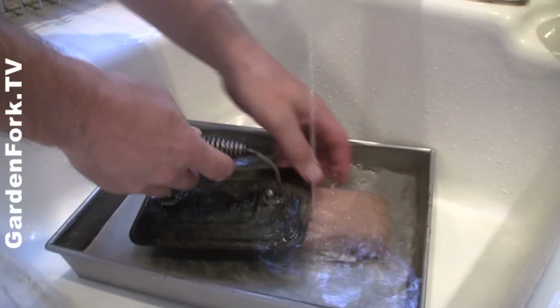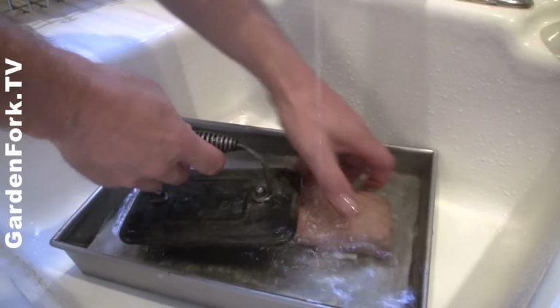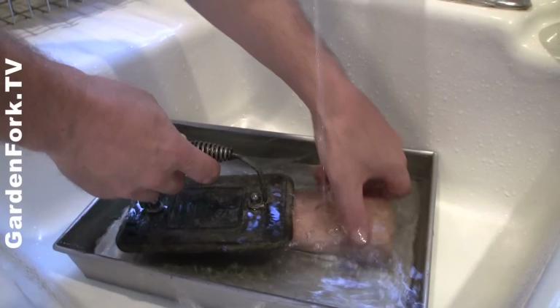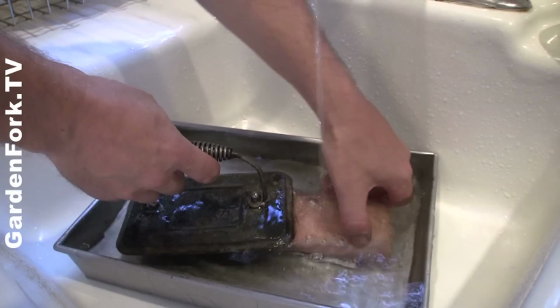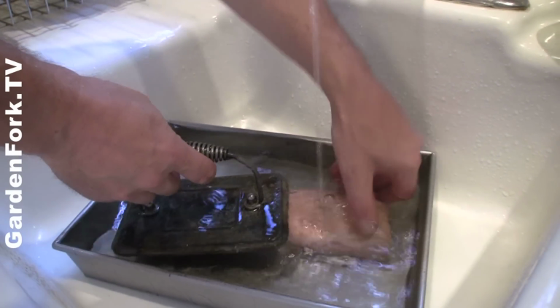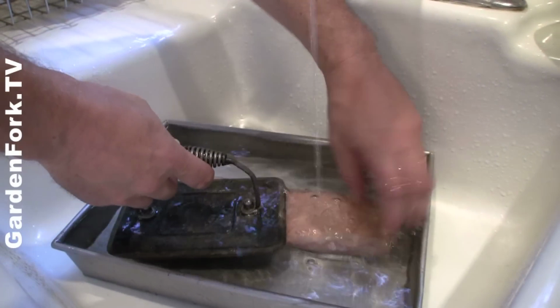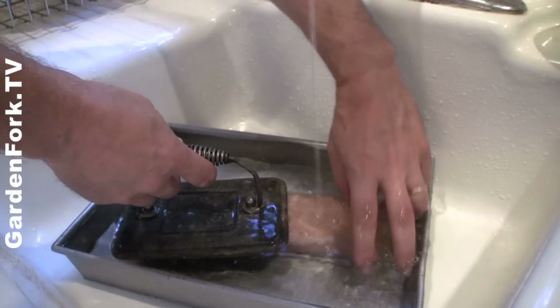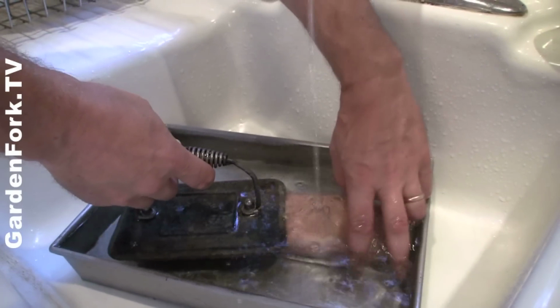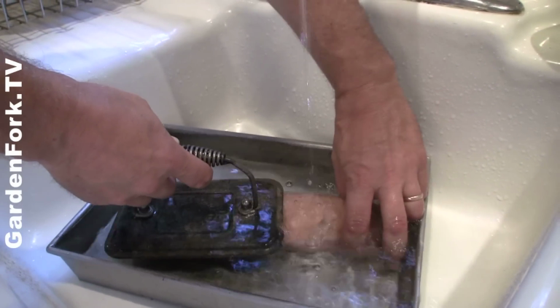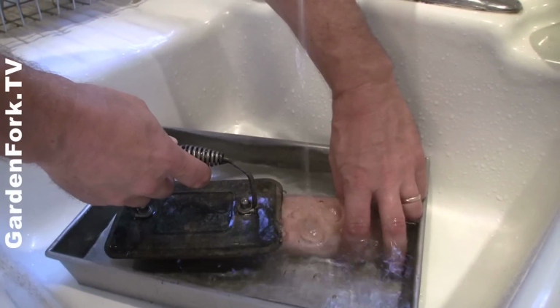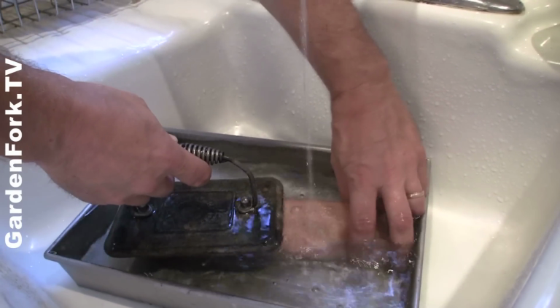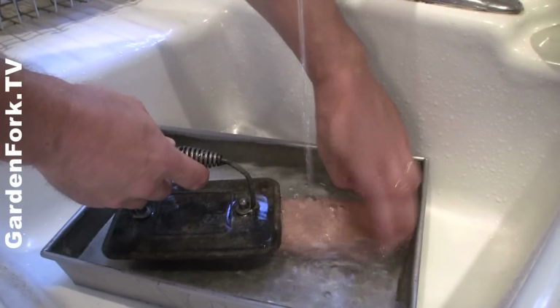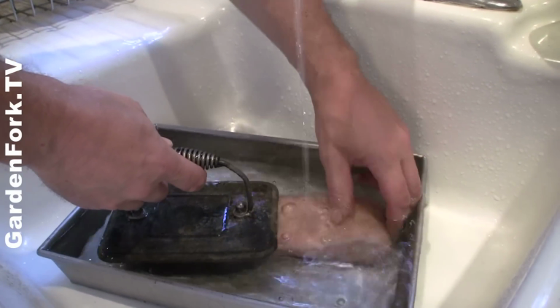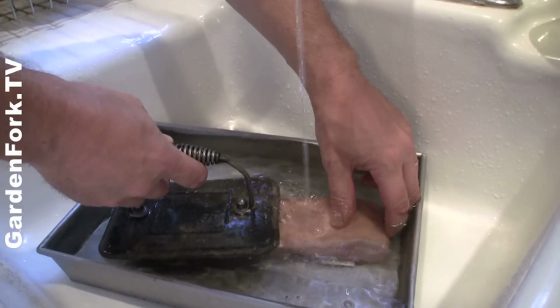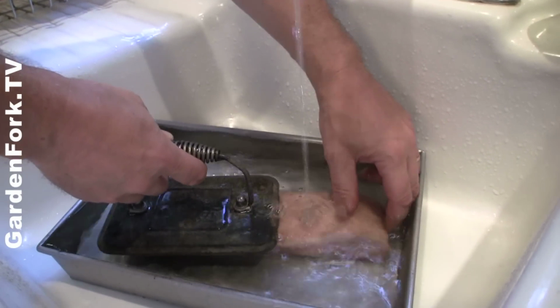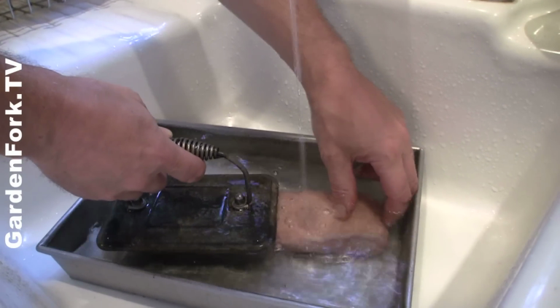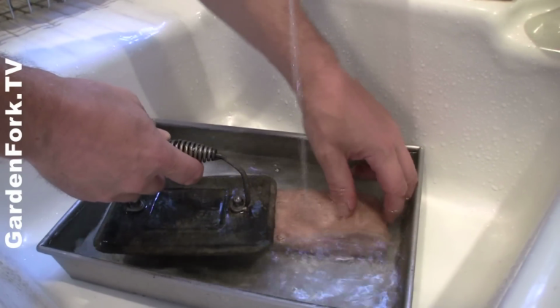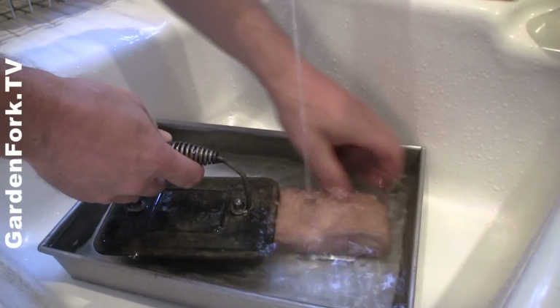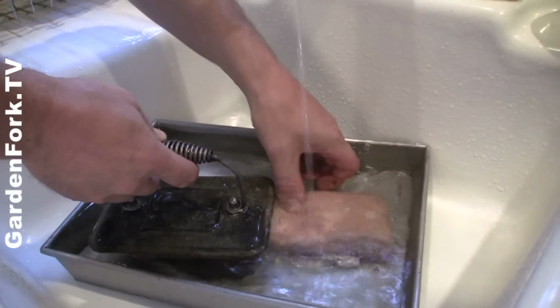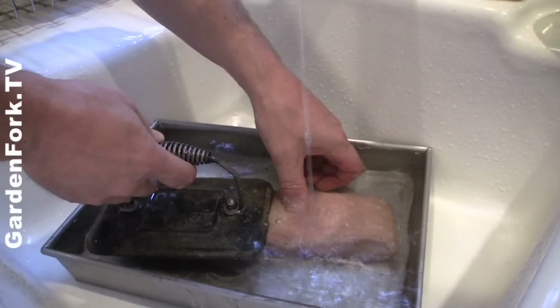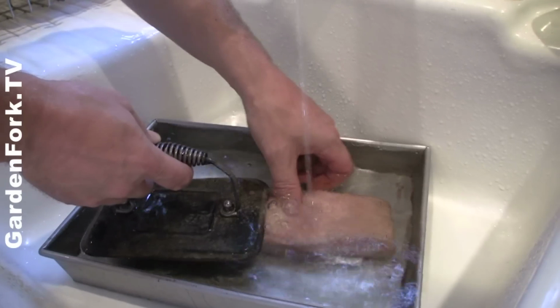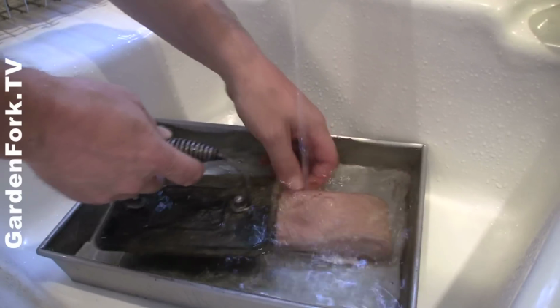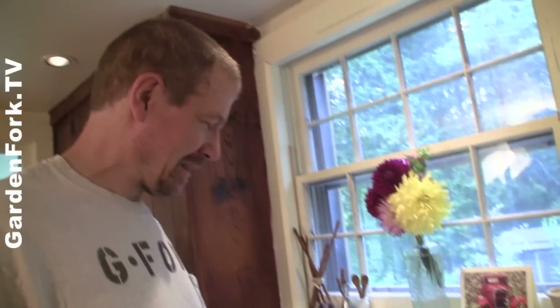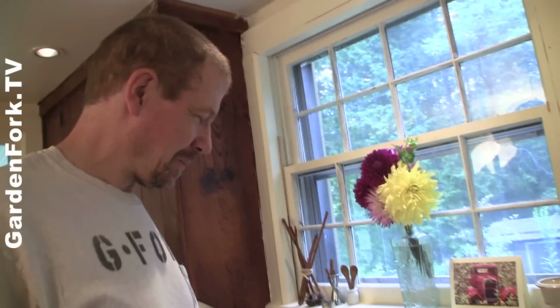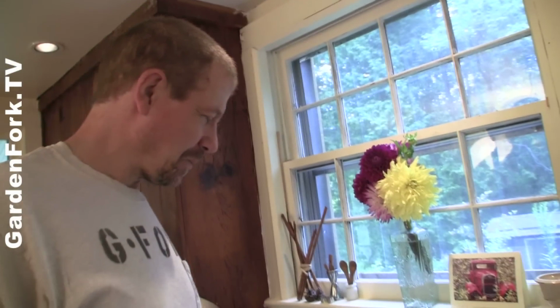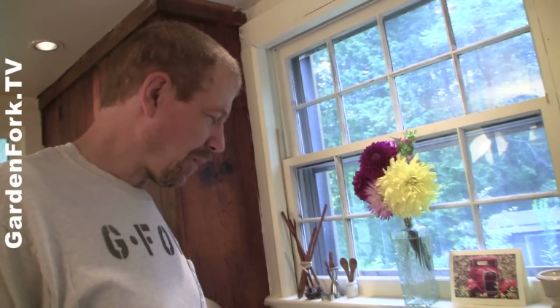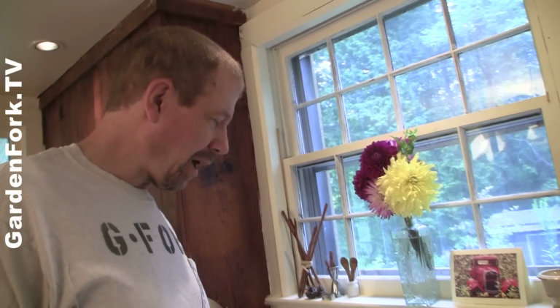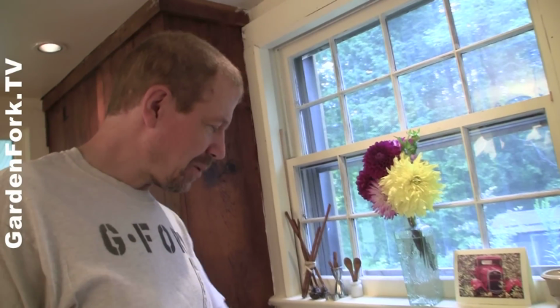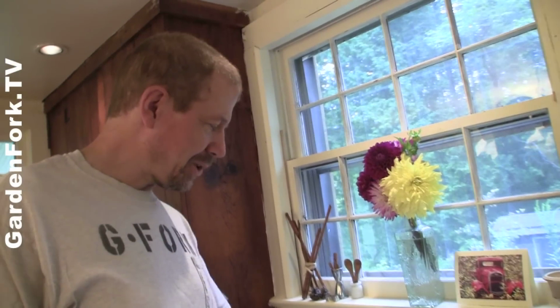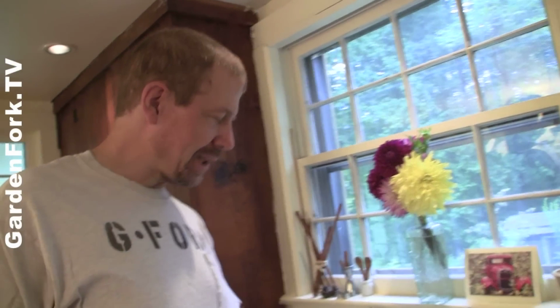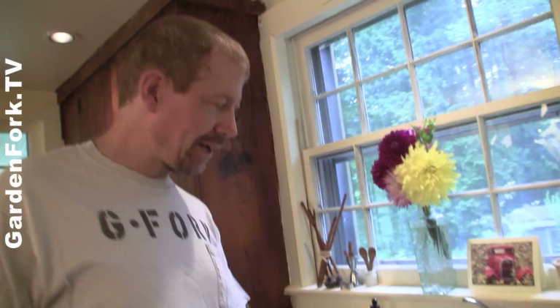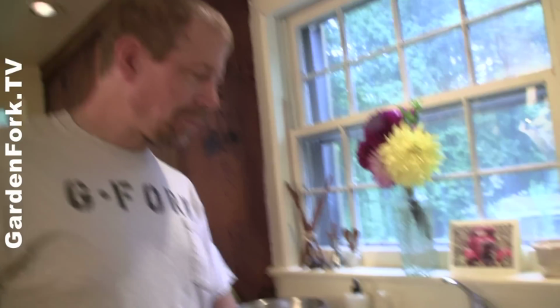All right, just a quick check — it's soft on the sides, it's still pretty hard in the middle. So we'll just let that go.